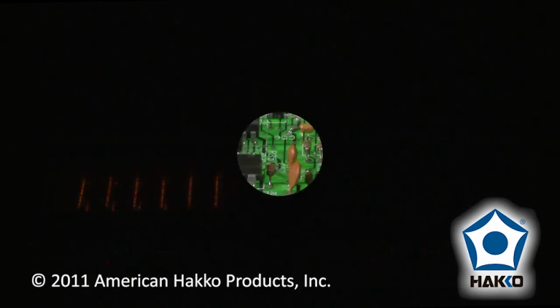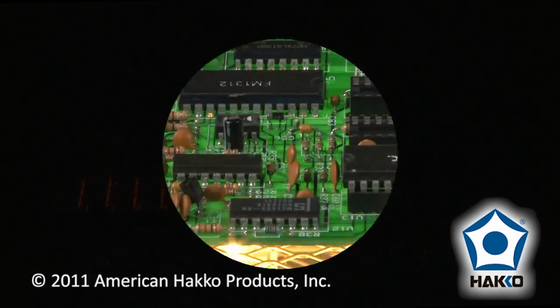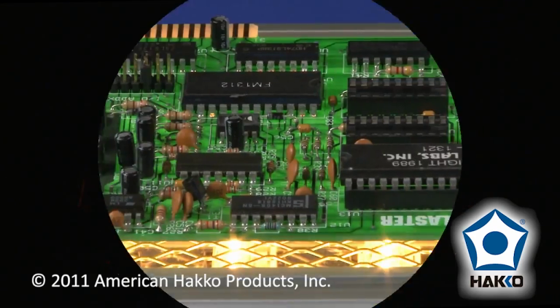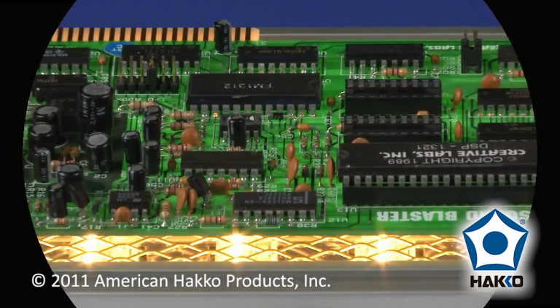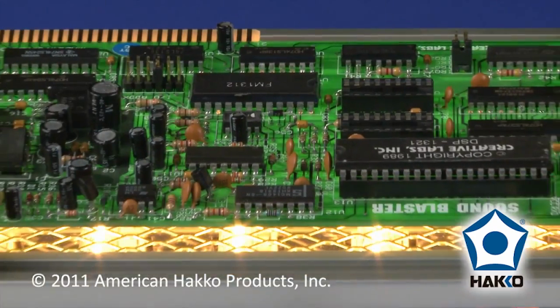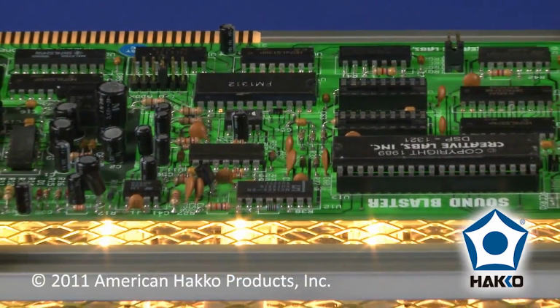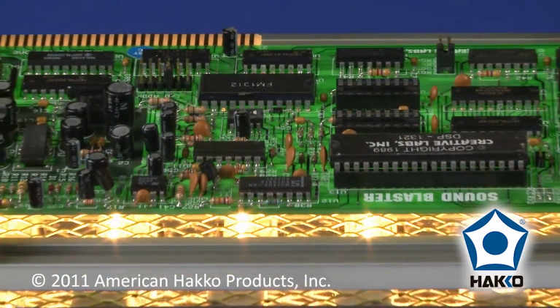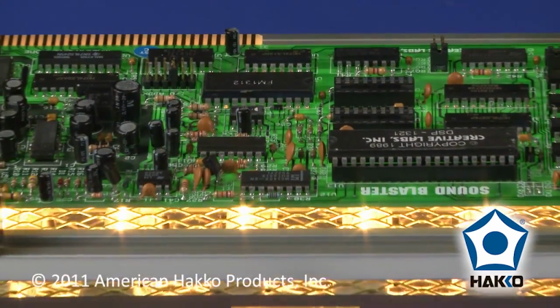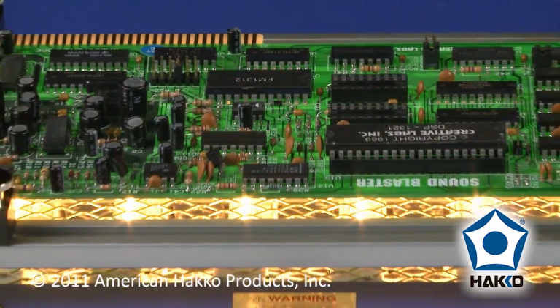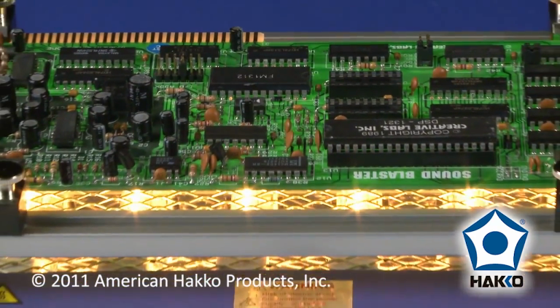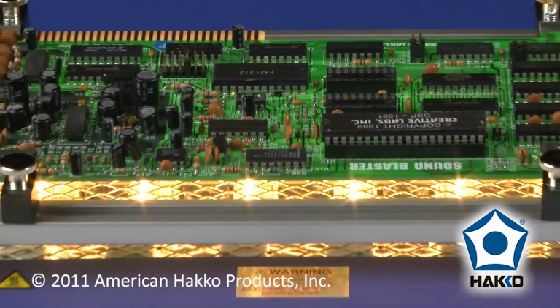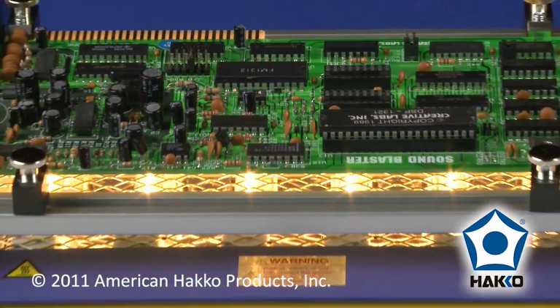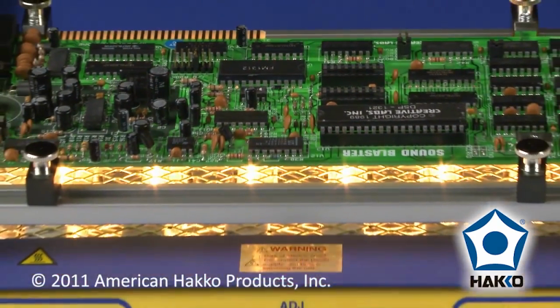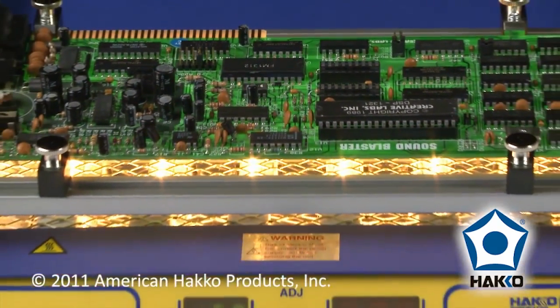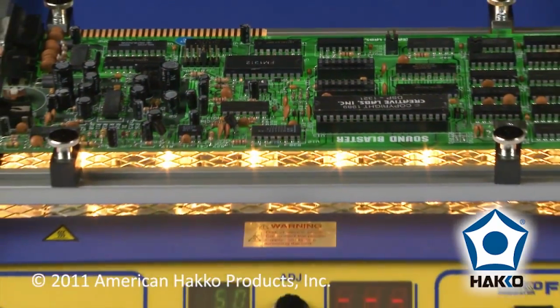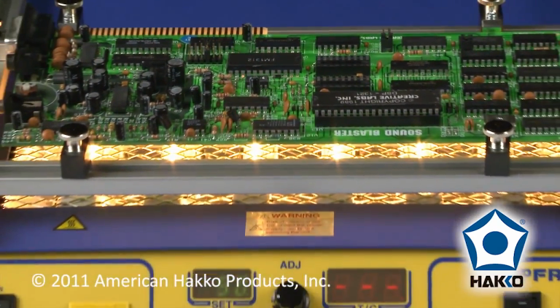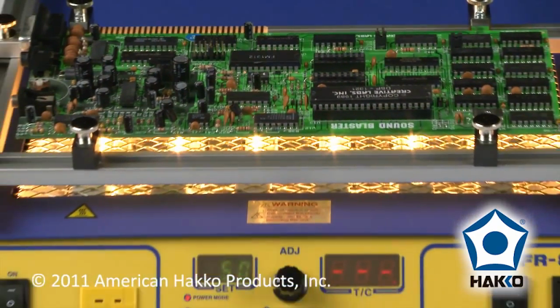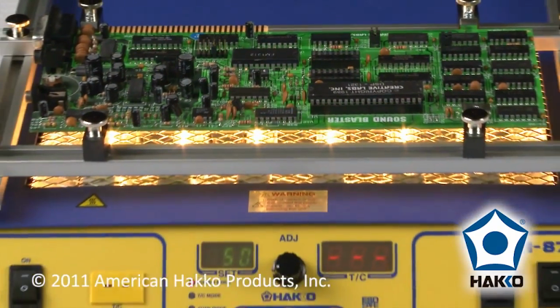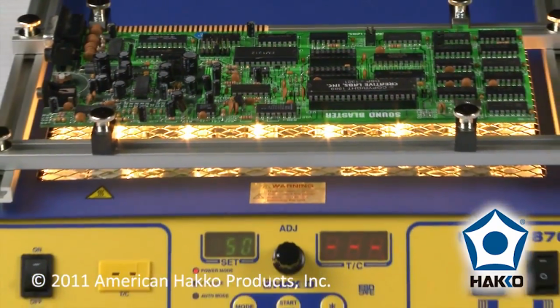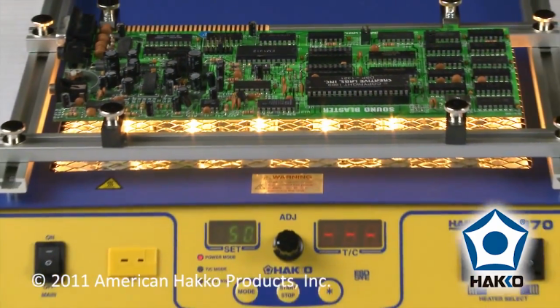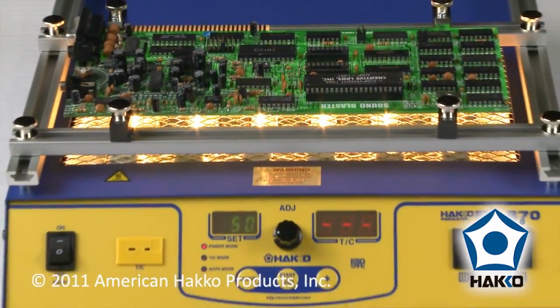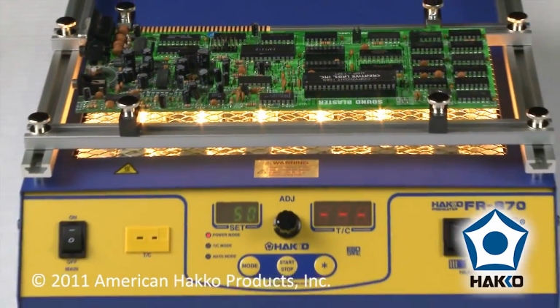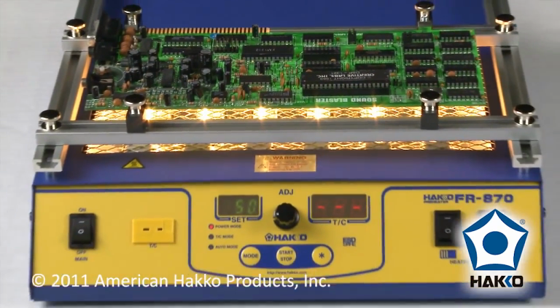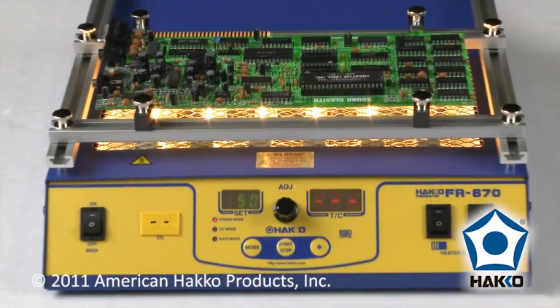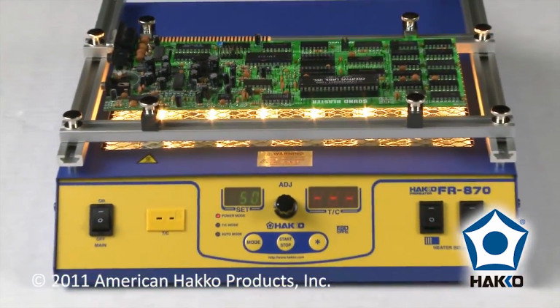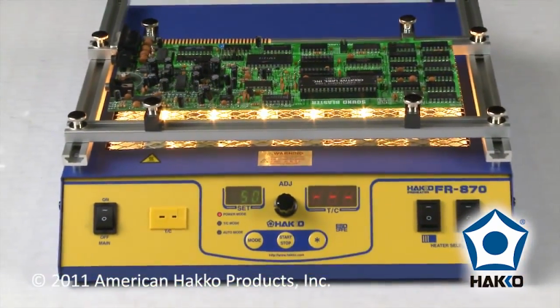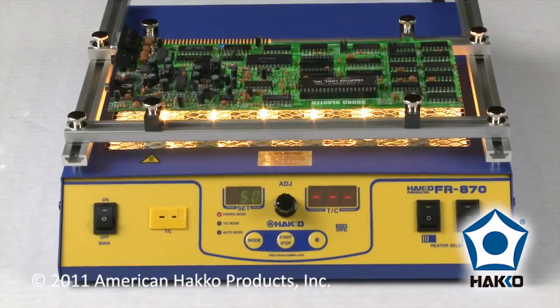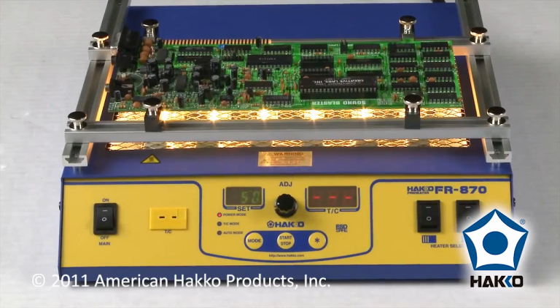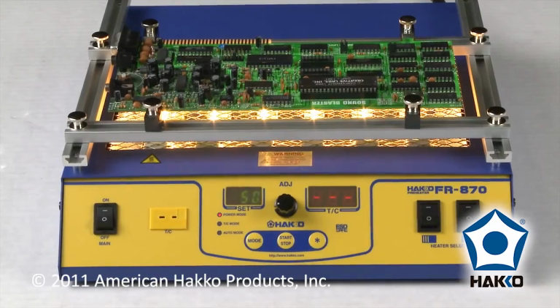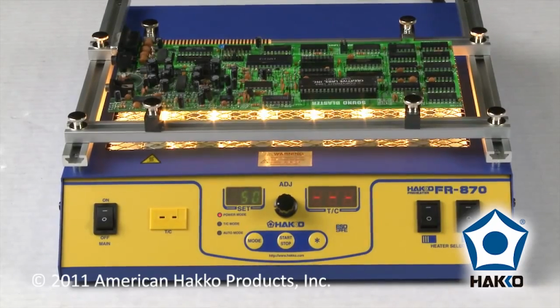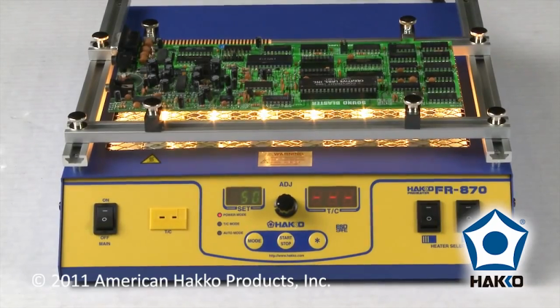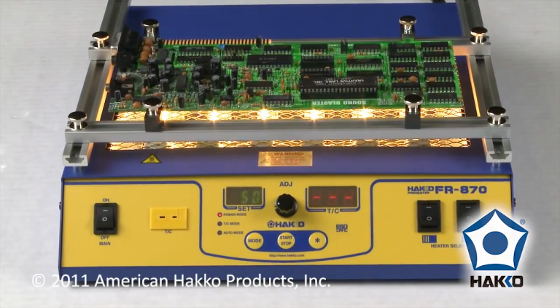The HACO FR870: a smart, compact preheater for soldering and desoldering smaller printed circuit boards.